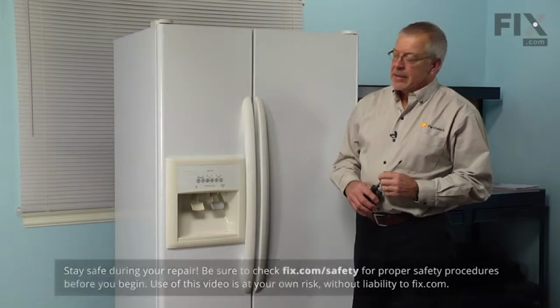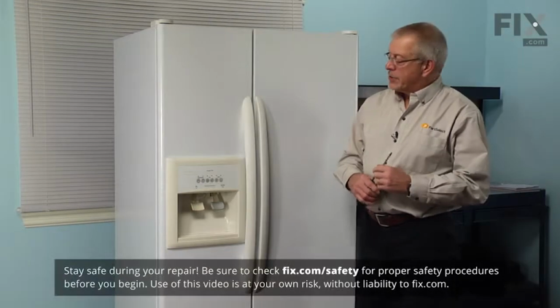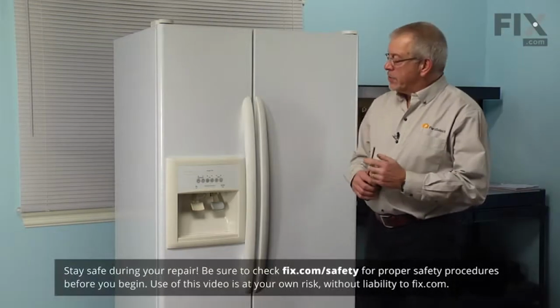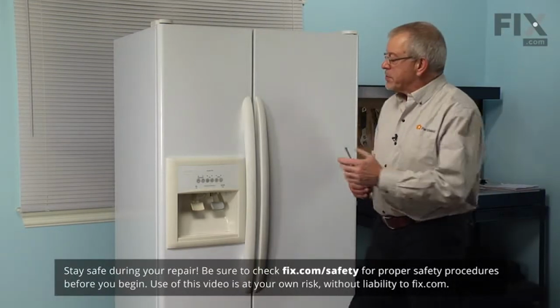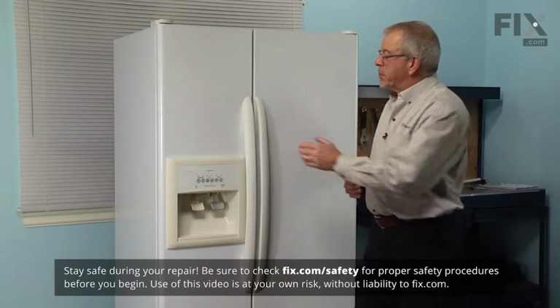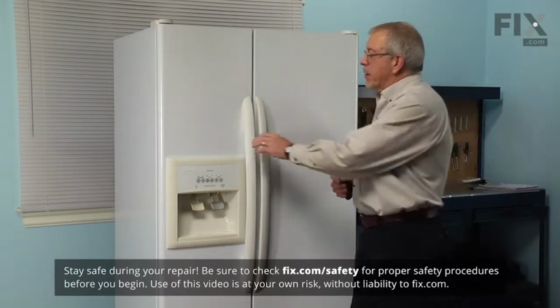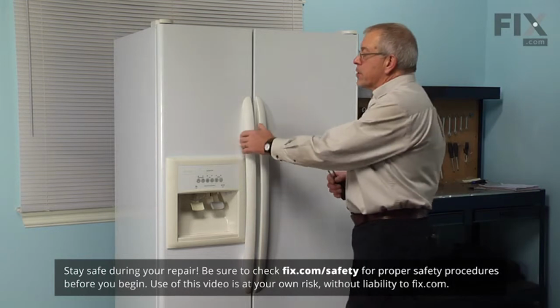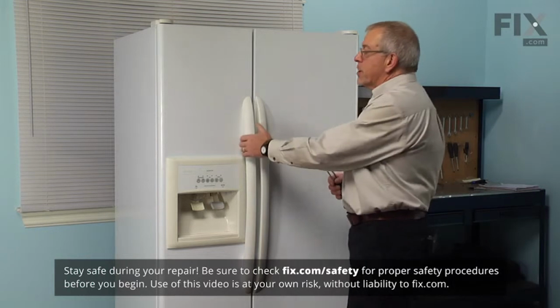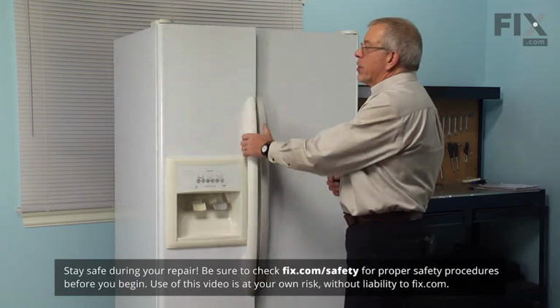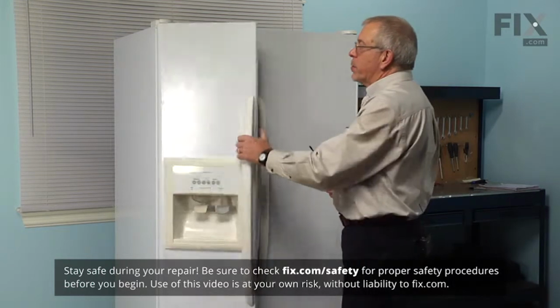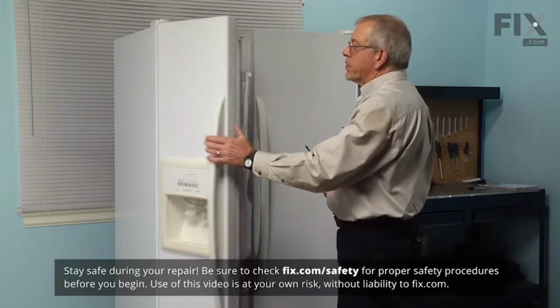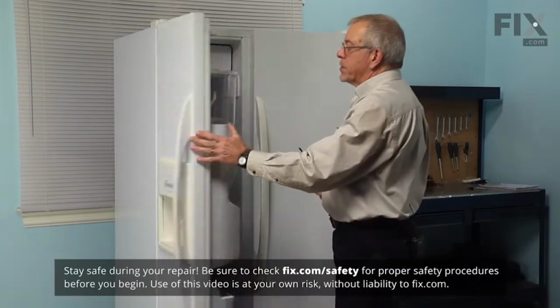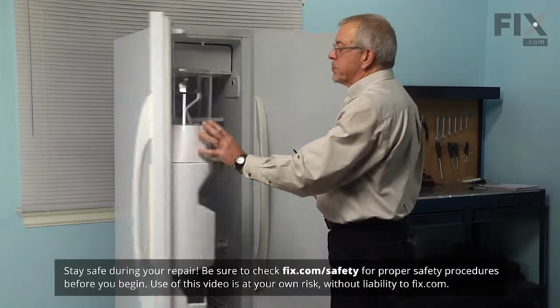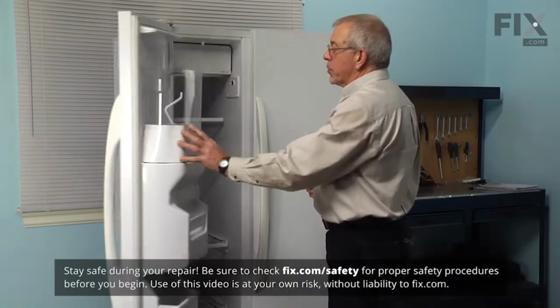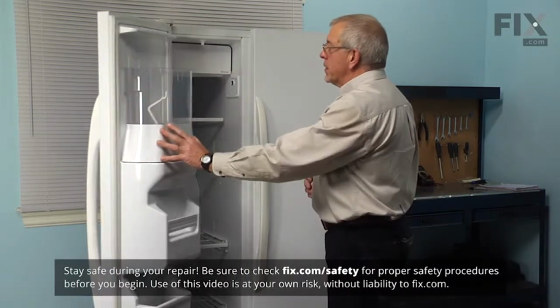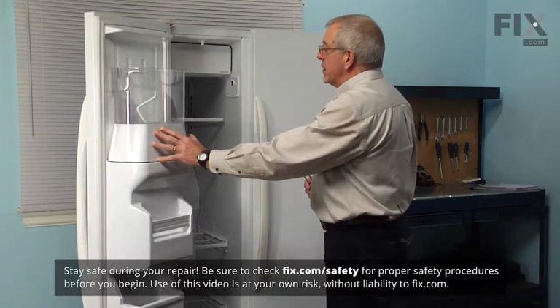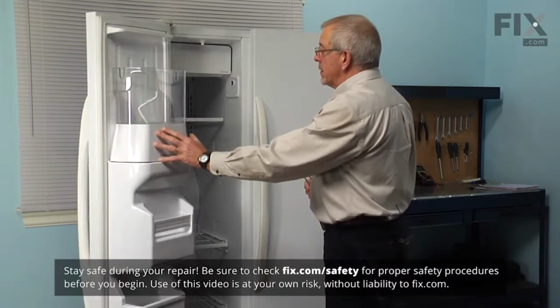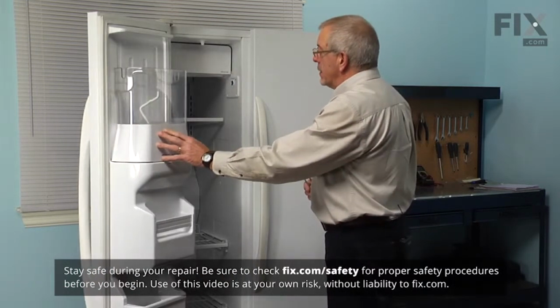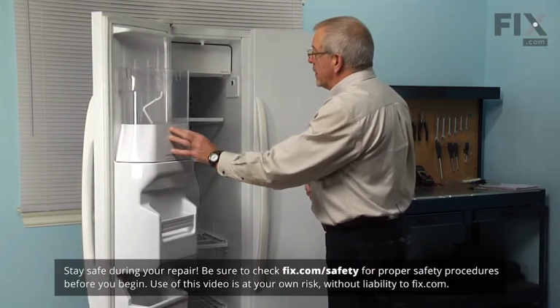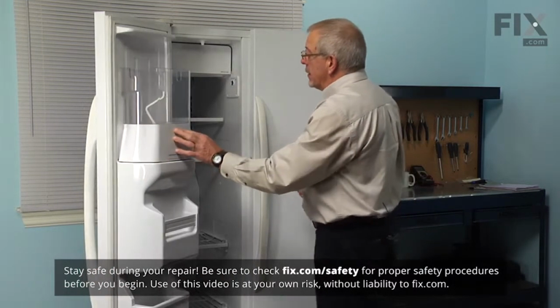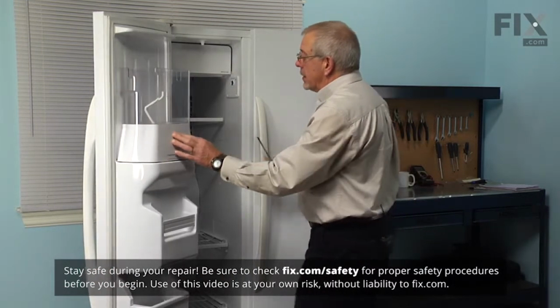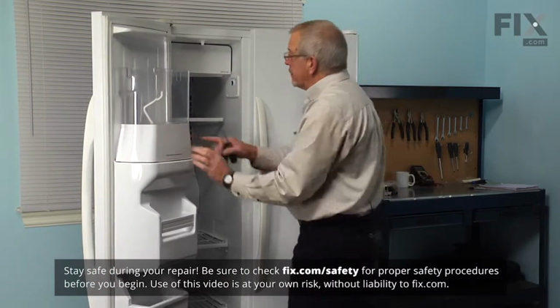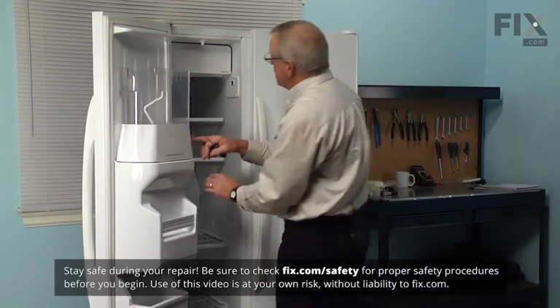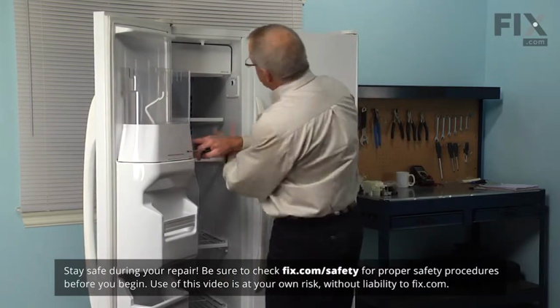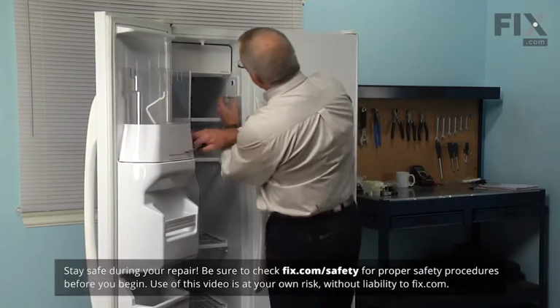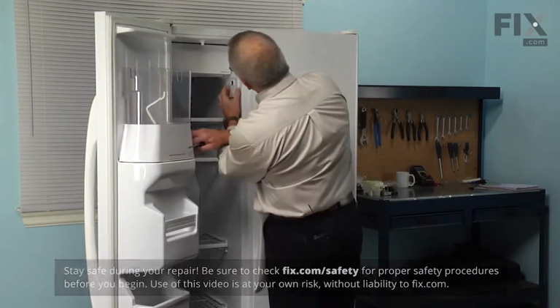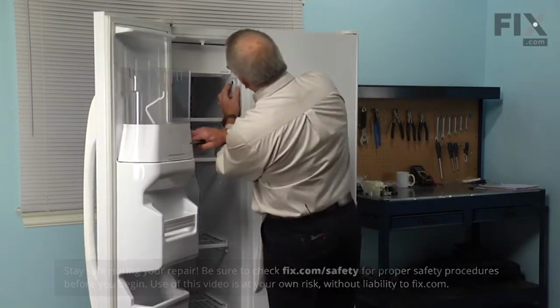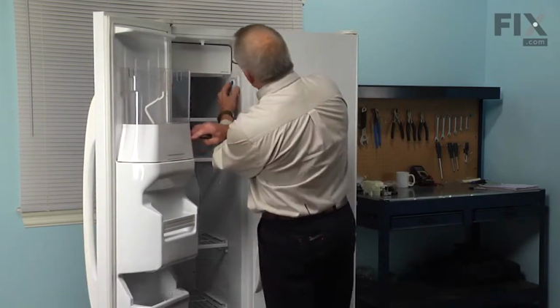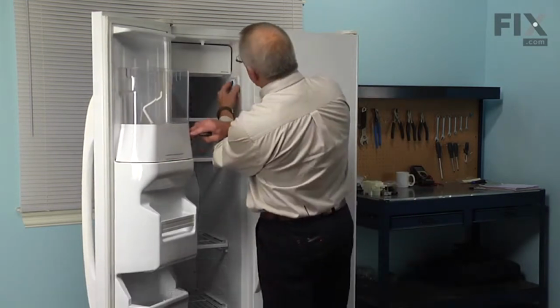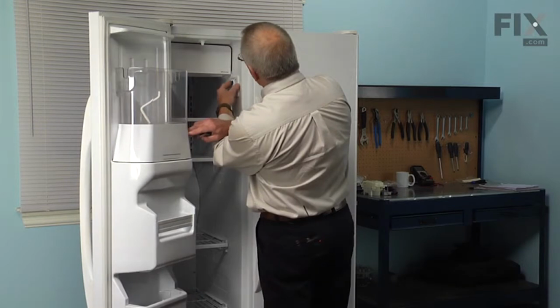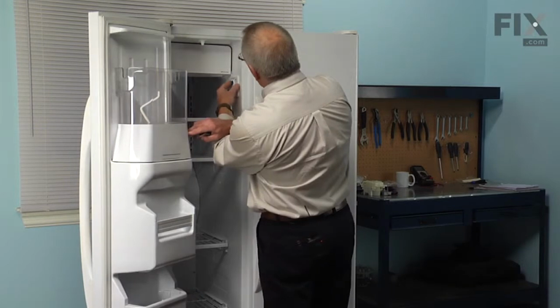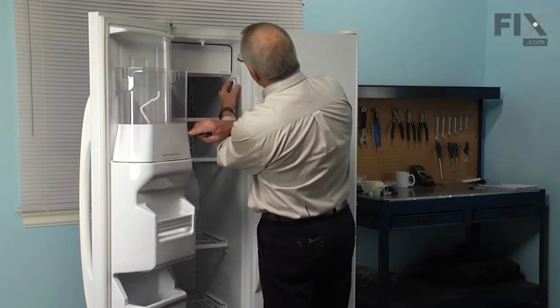To do this repair we're going to start by opening the freezer door, and the first thing is we'll turn the ice maker off.